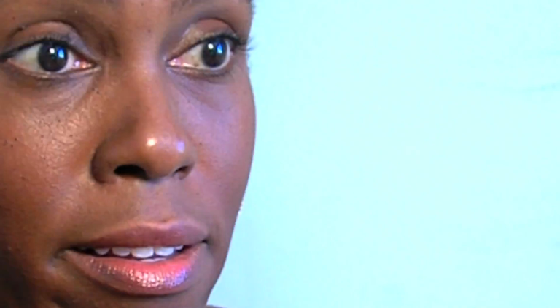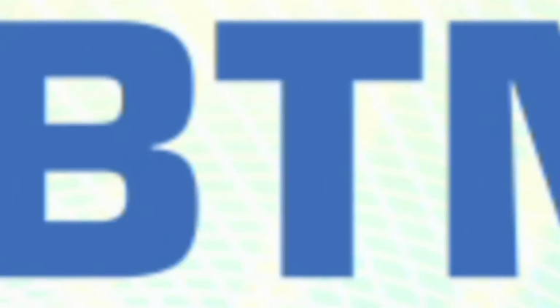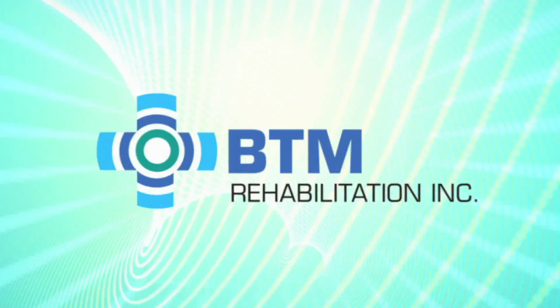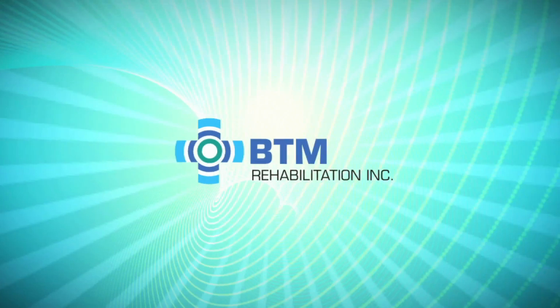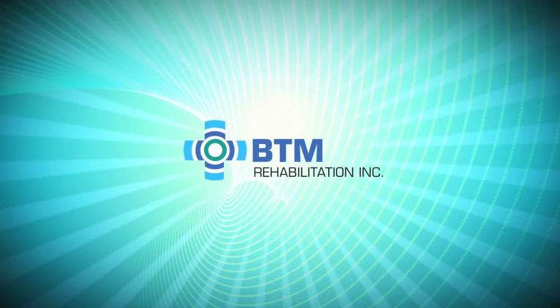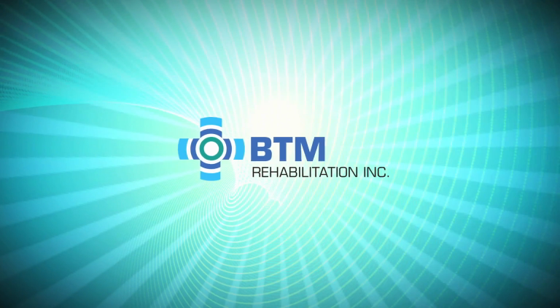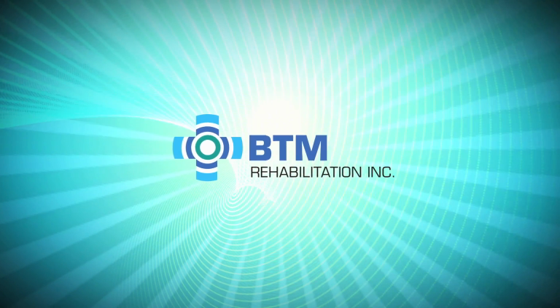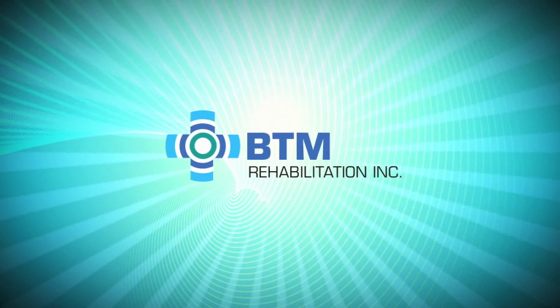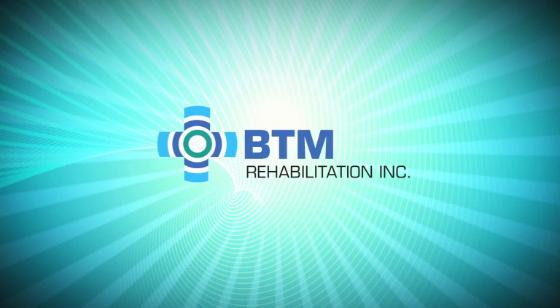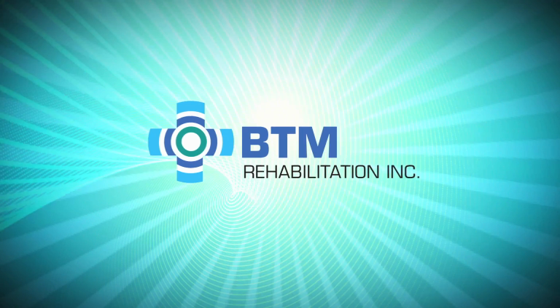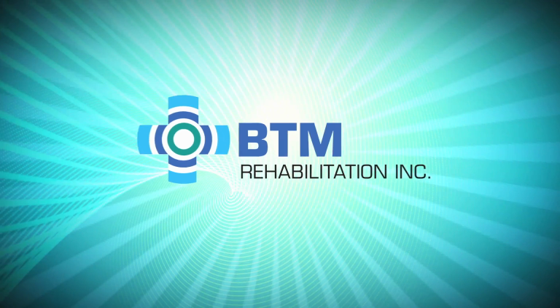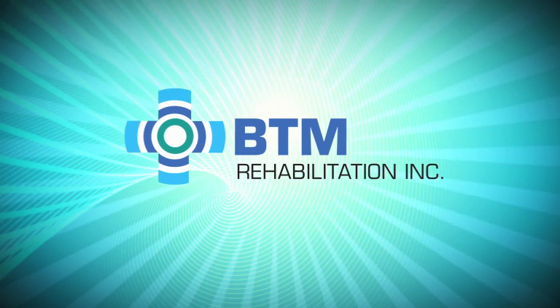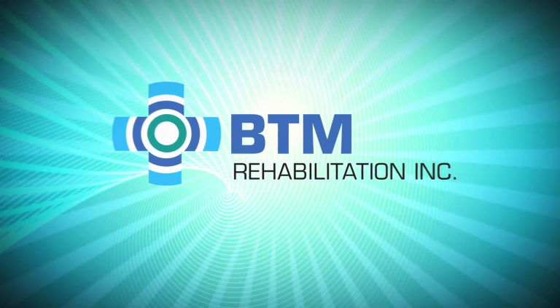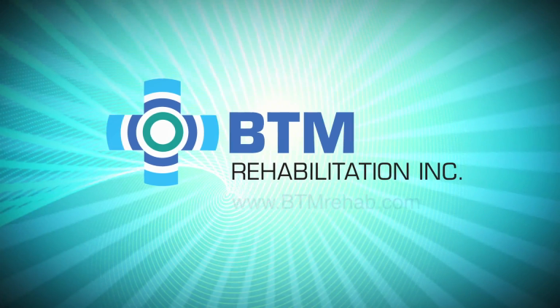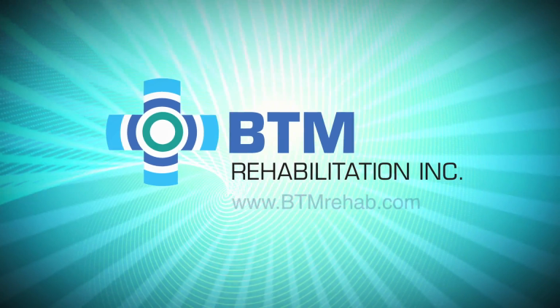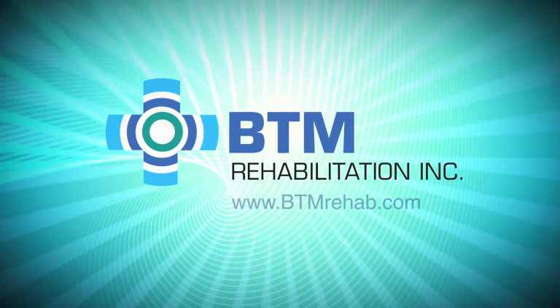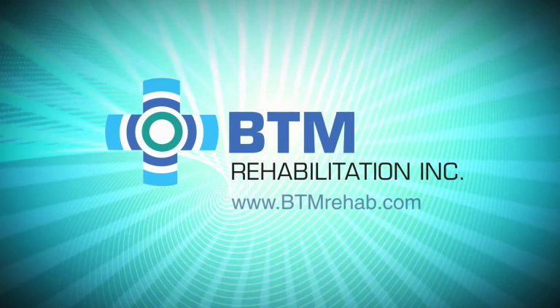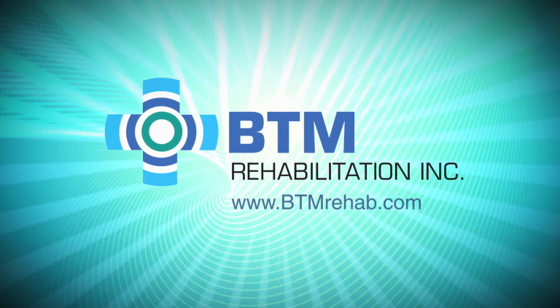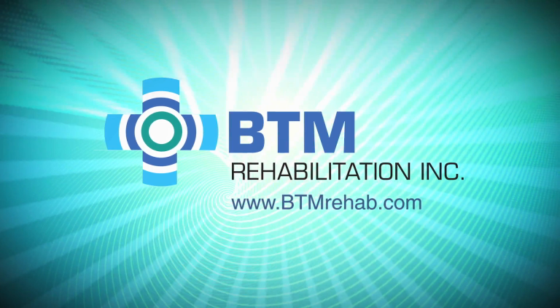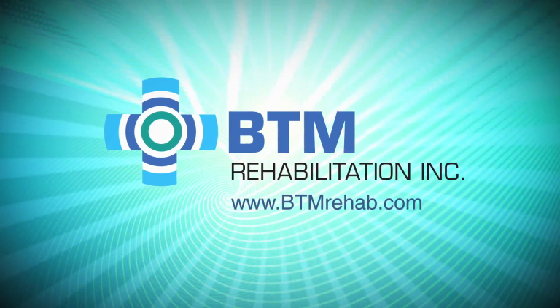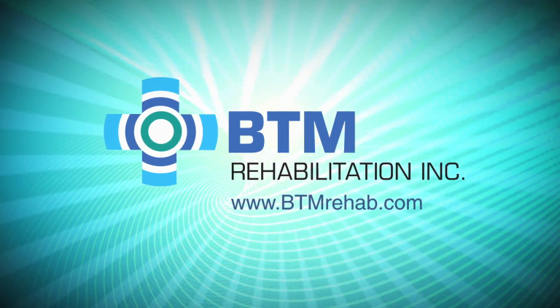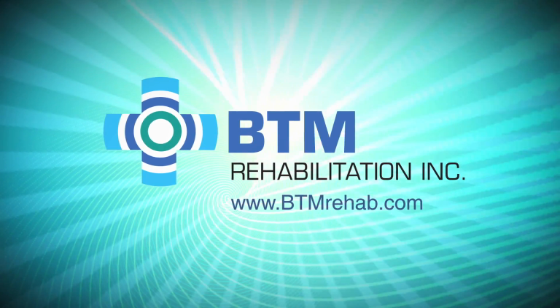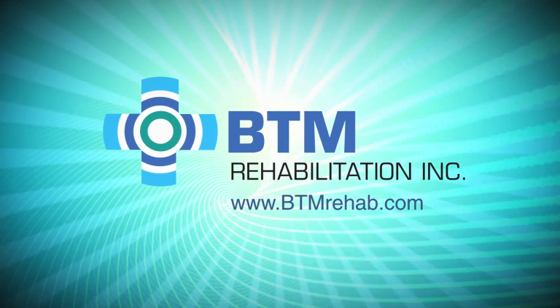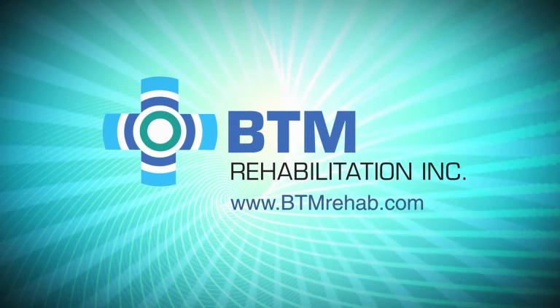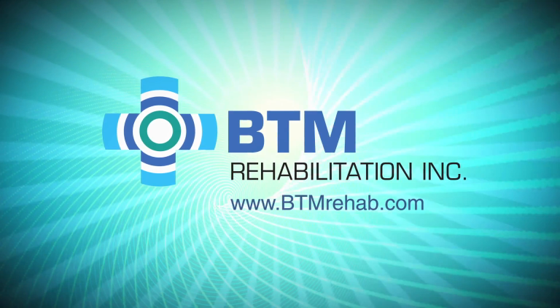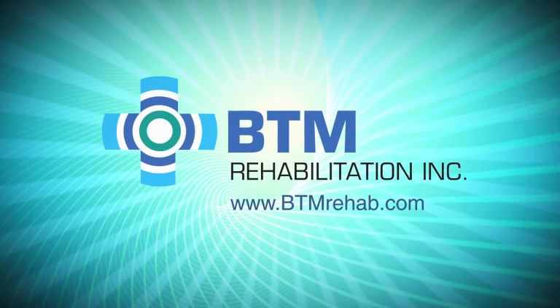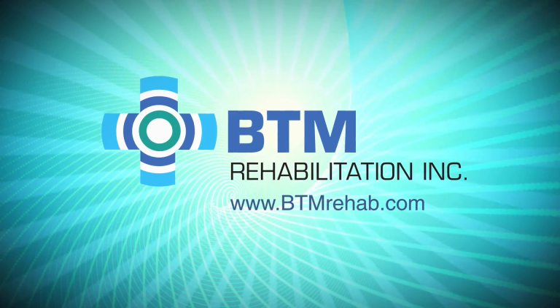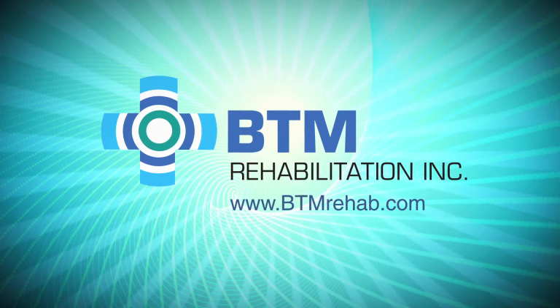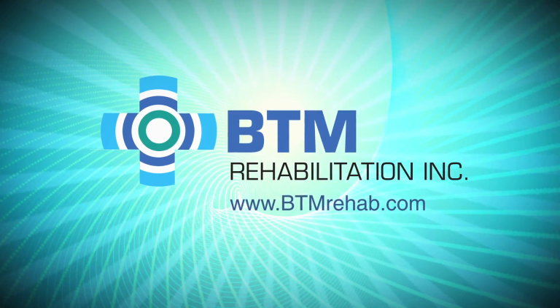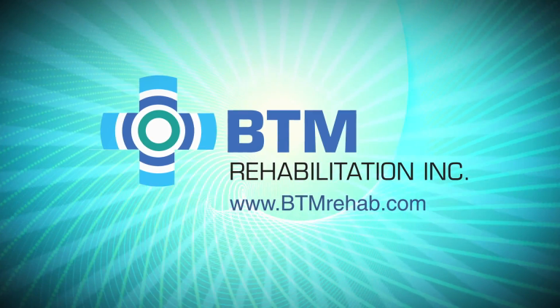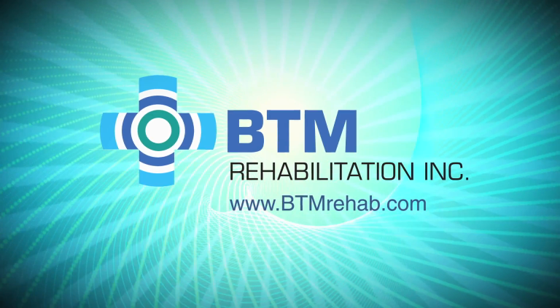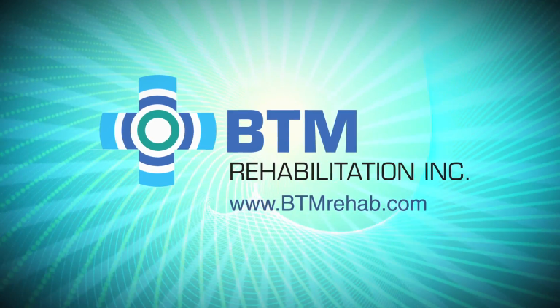For more information, please visit our website at www.btmrehab.com.